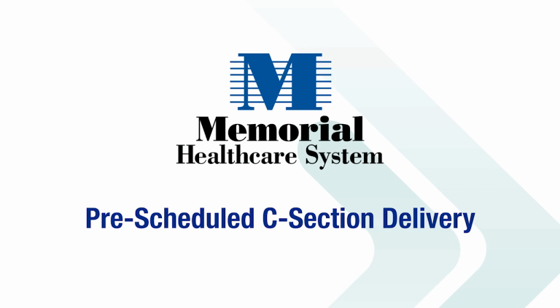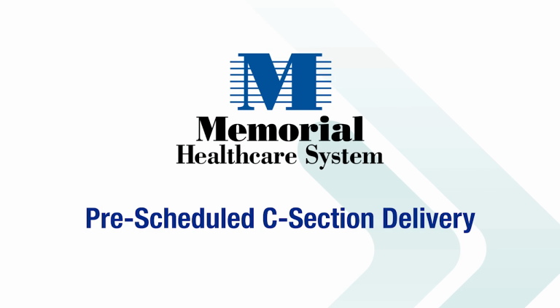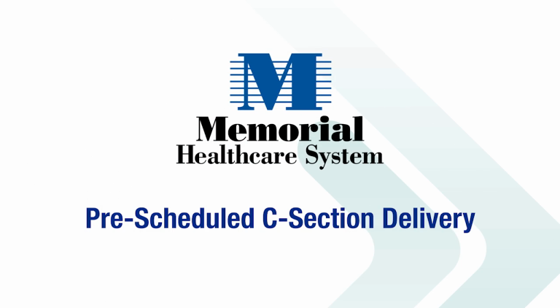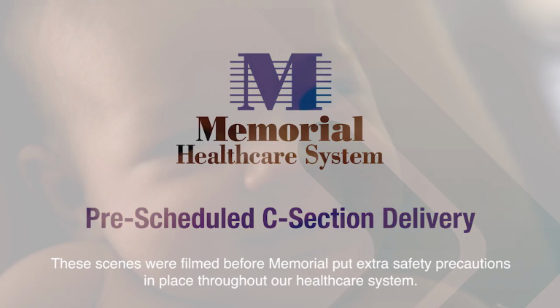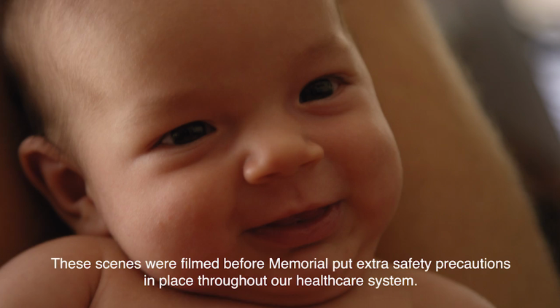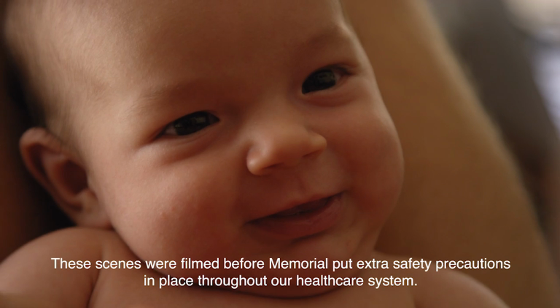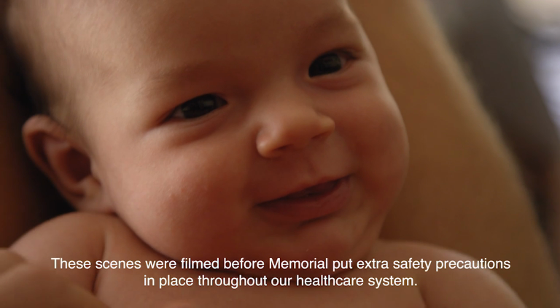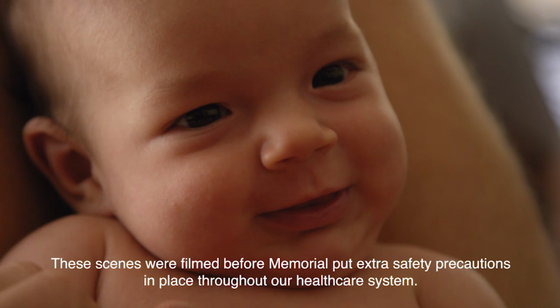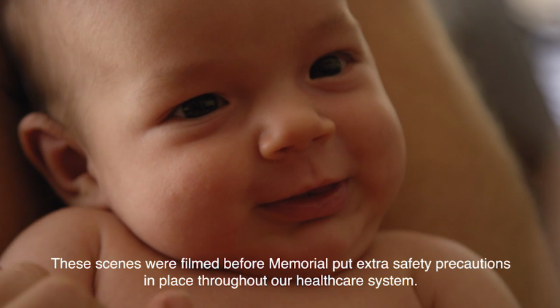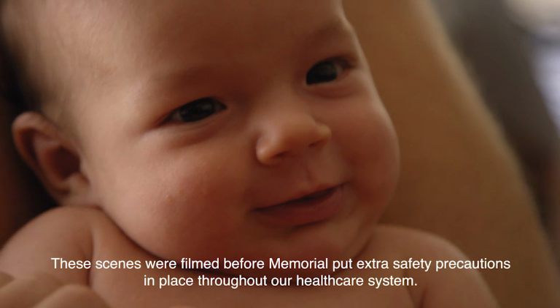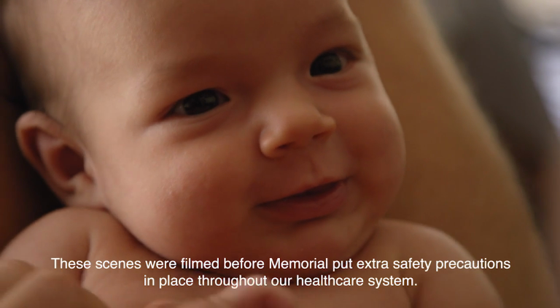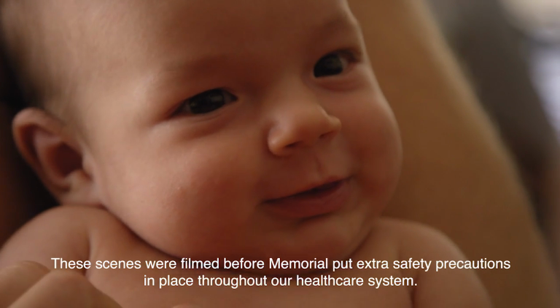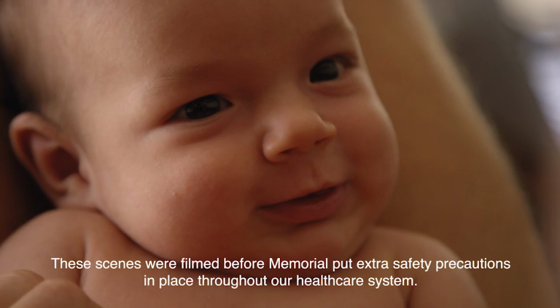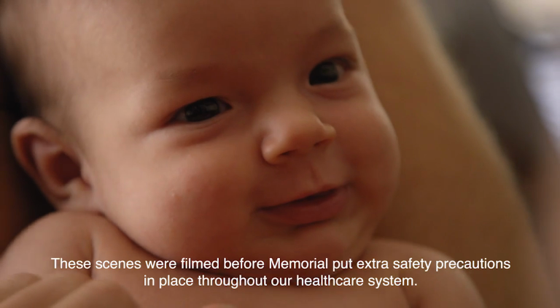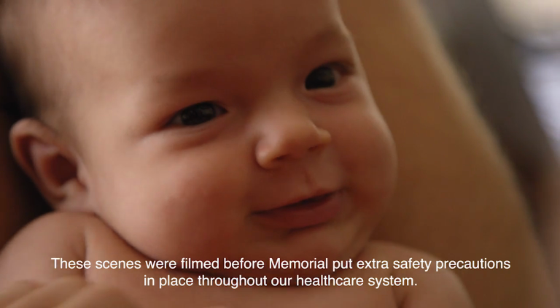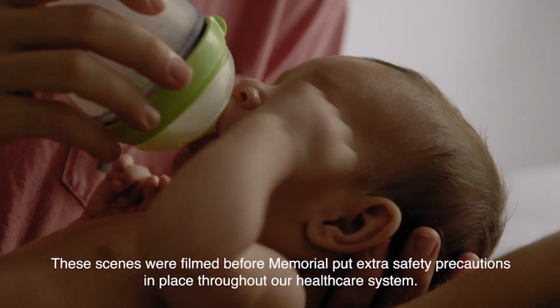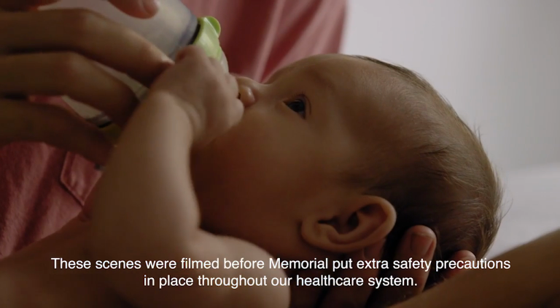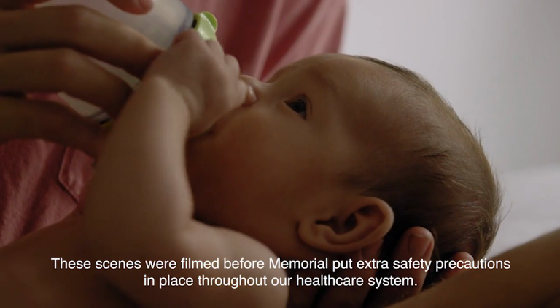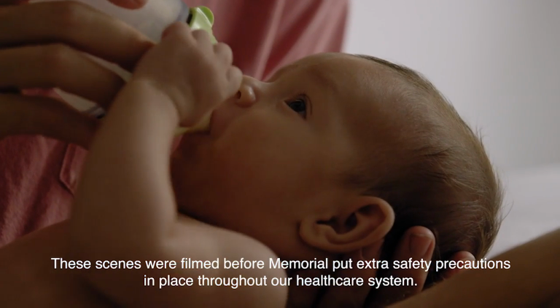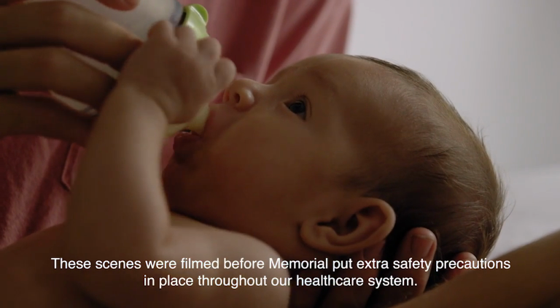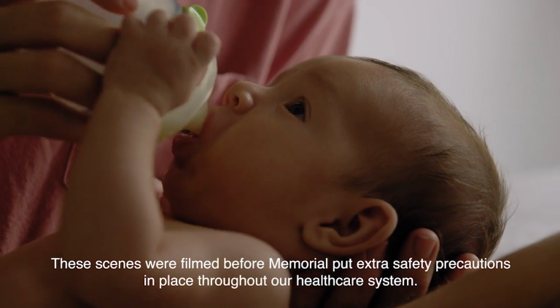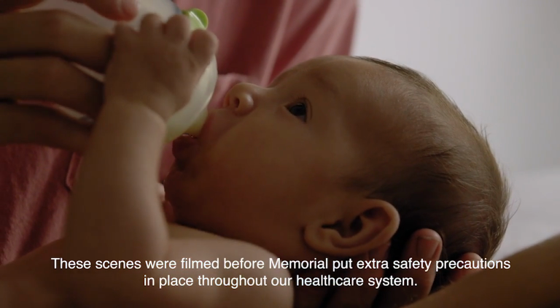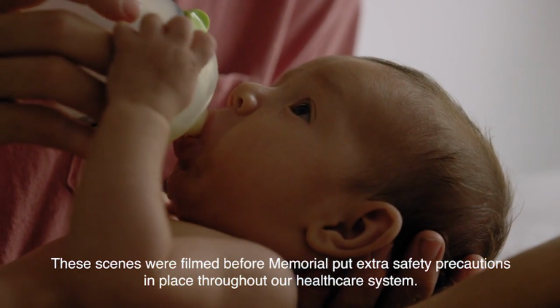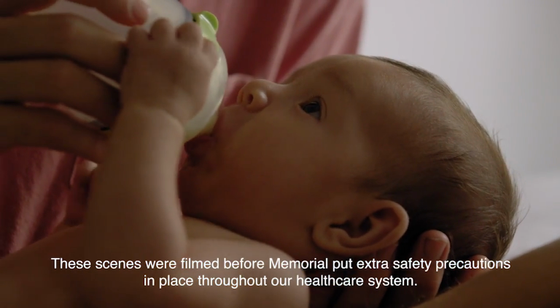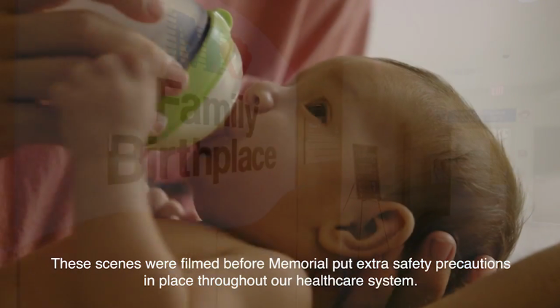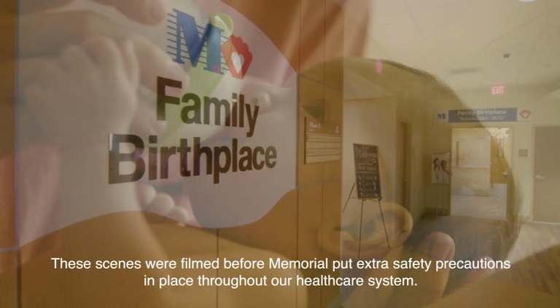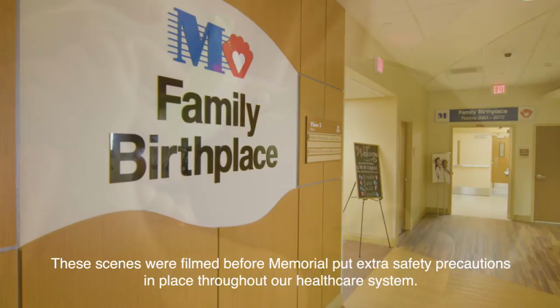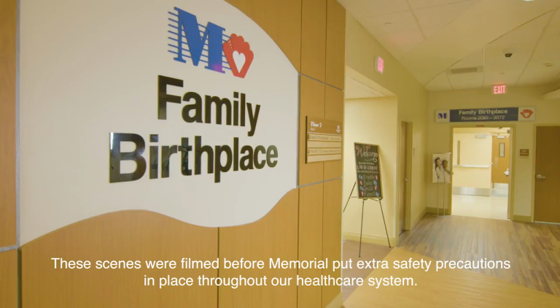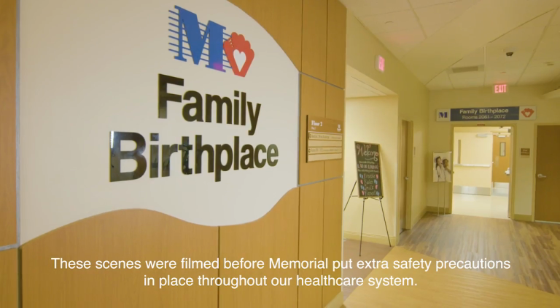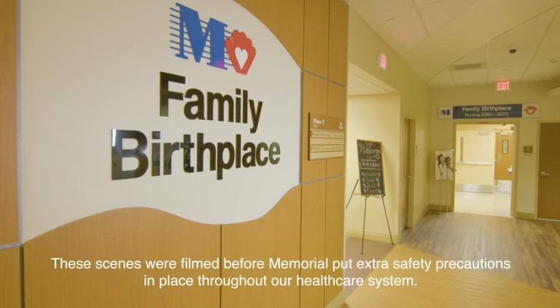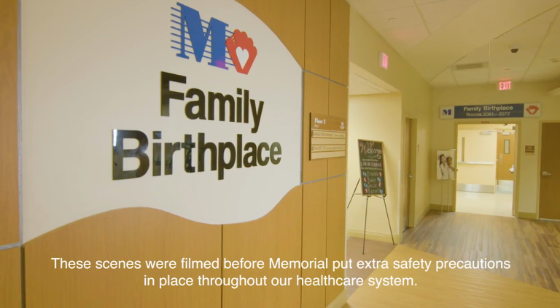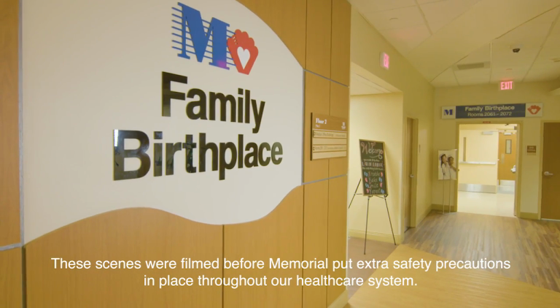The birth of your baby is one of life's most cherished moments. That's why we created the Memorial Family Birthplace.